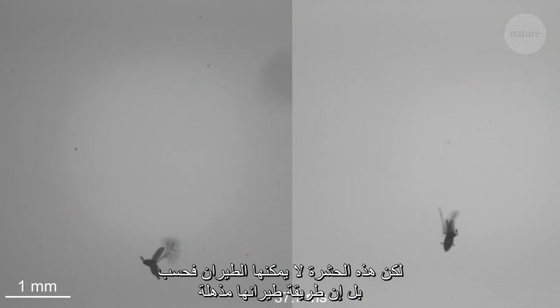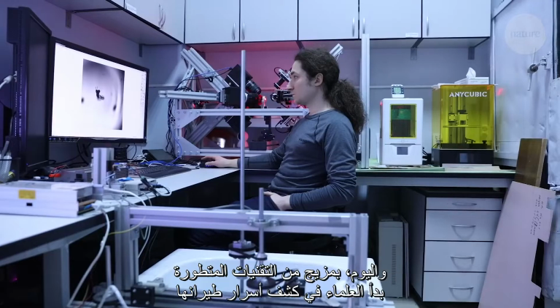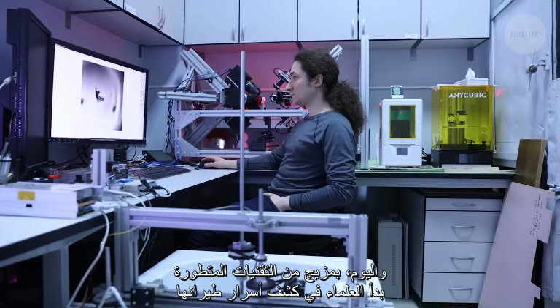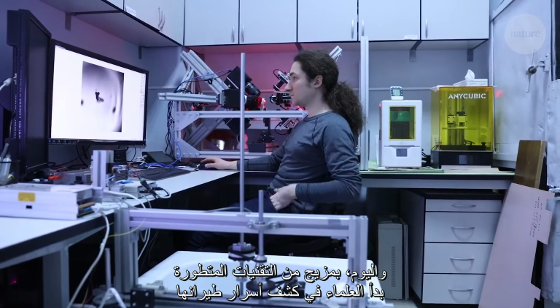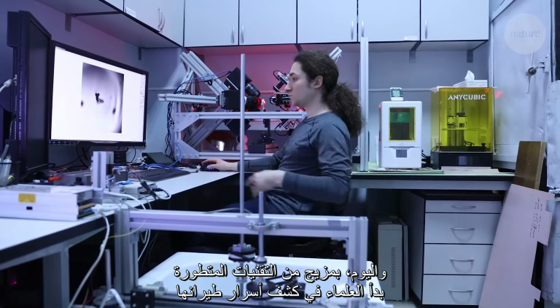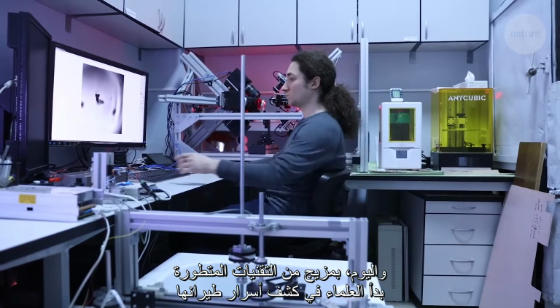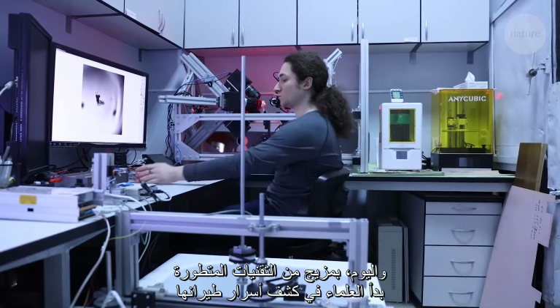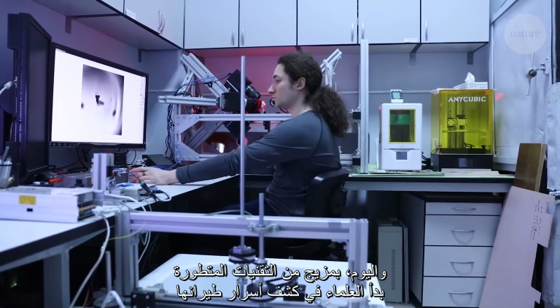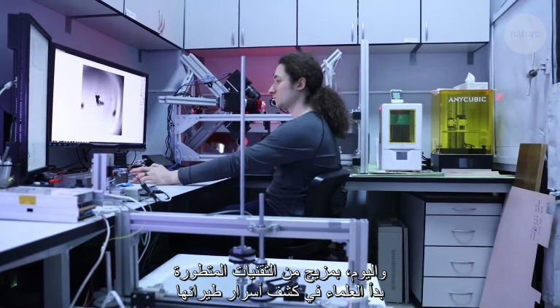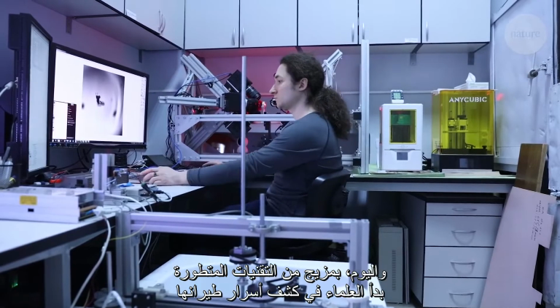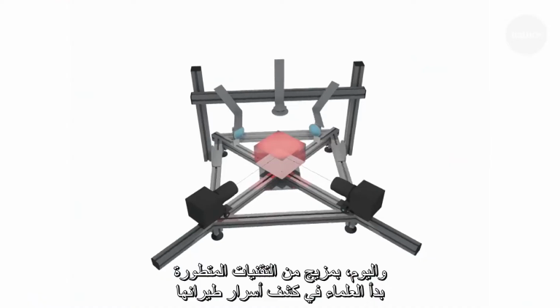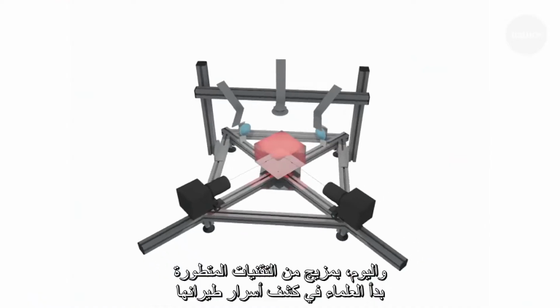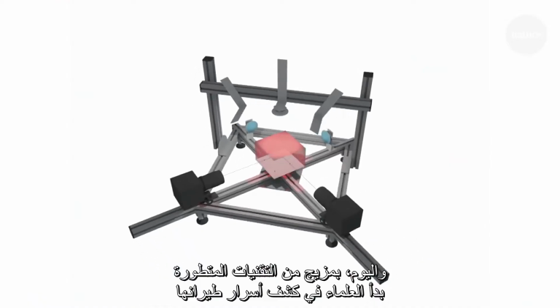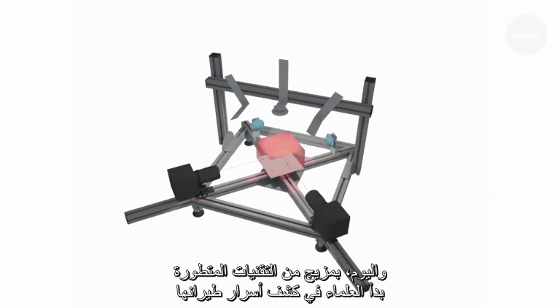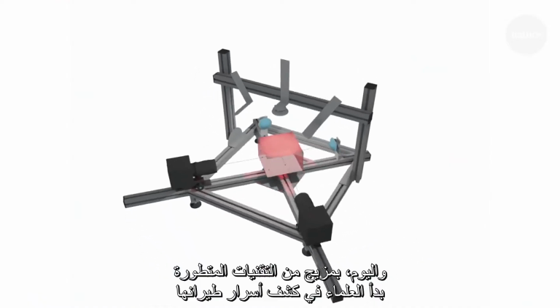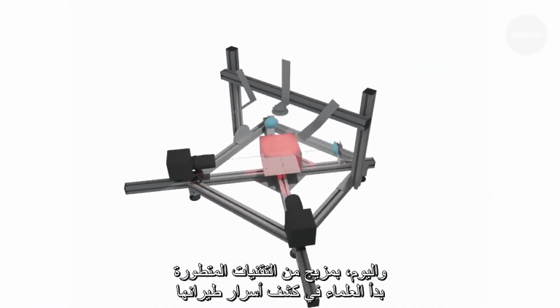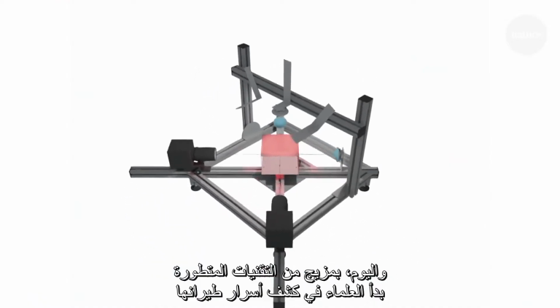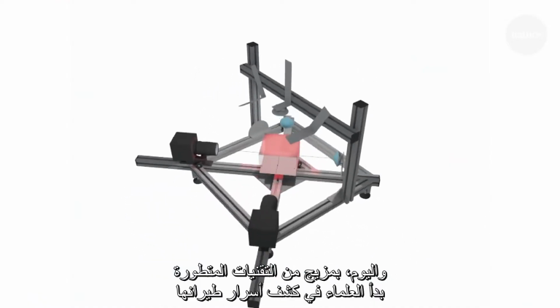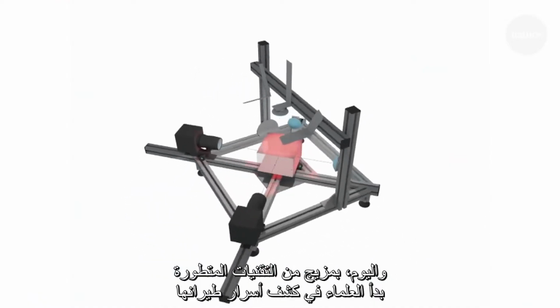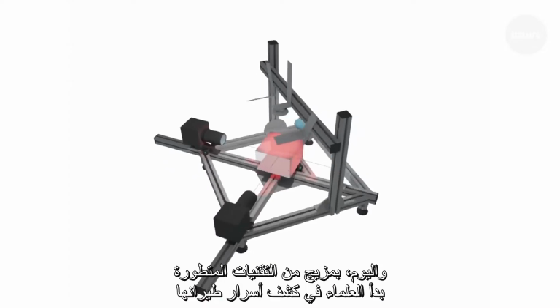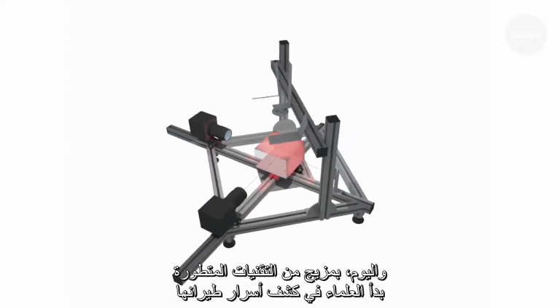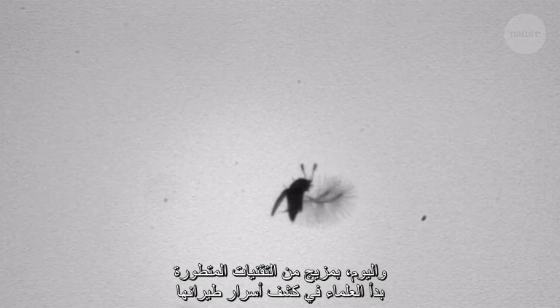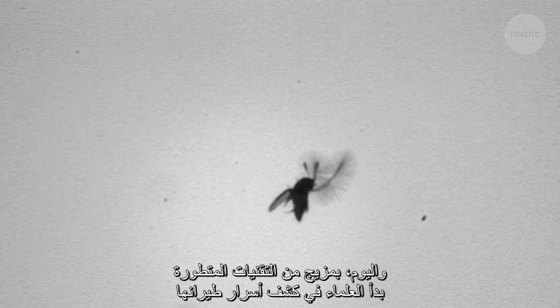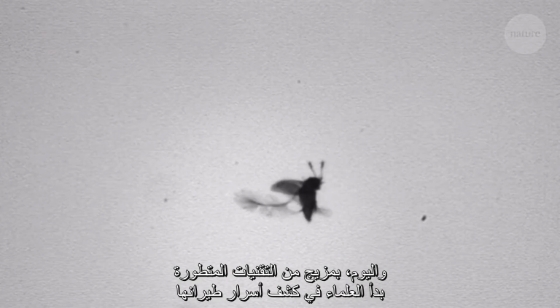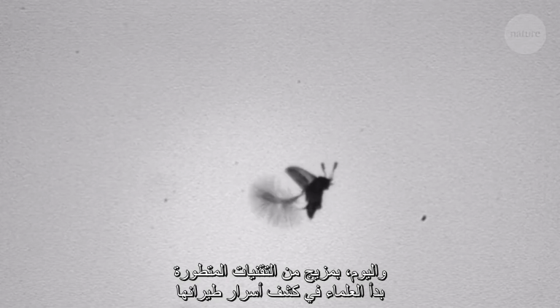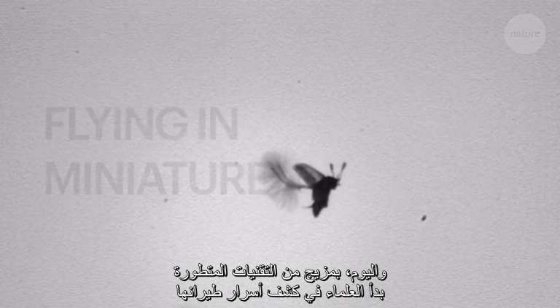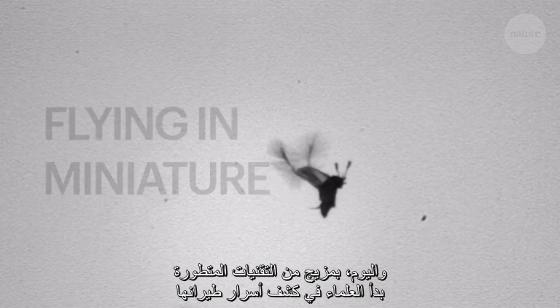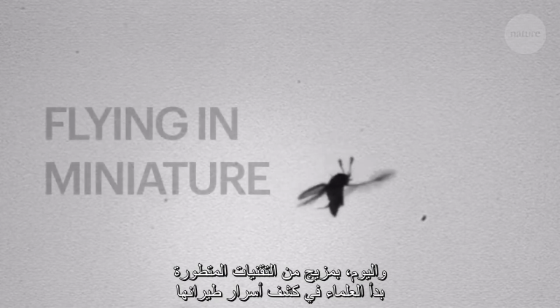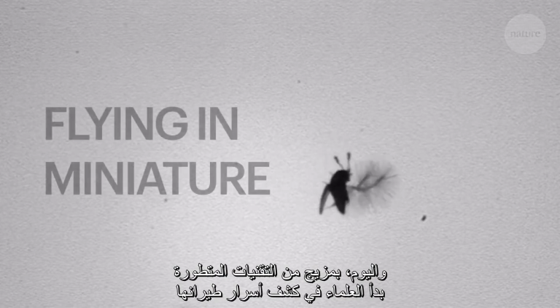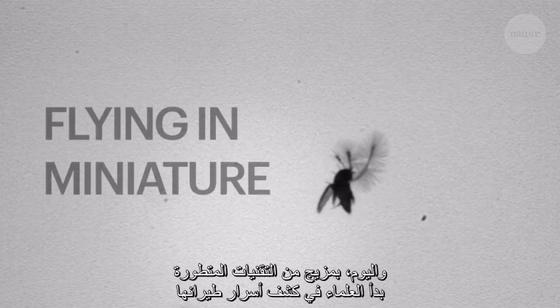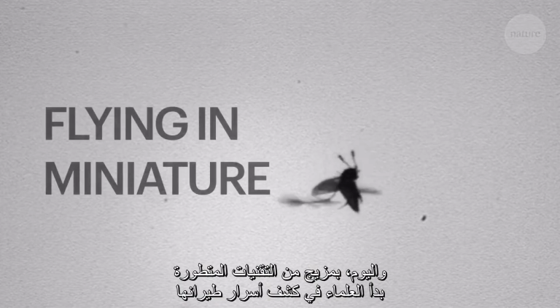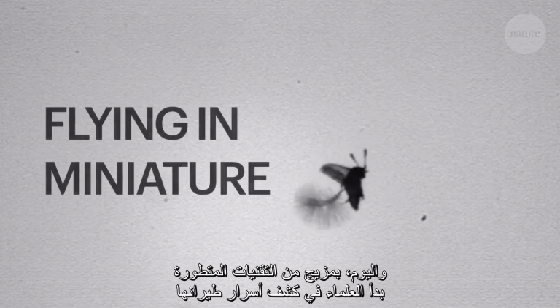And now, using a combination of cutting-edge techniques, scientists are getting to the bottom of how it does it.